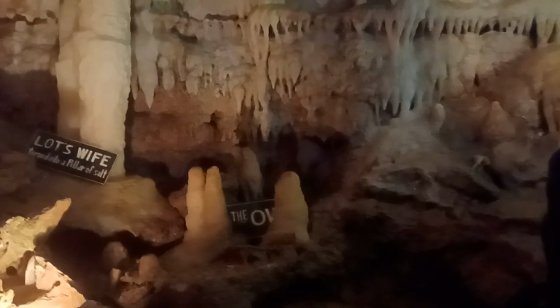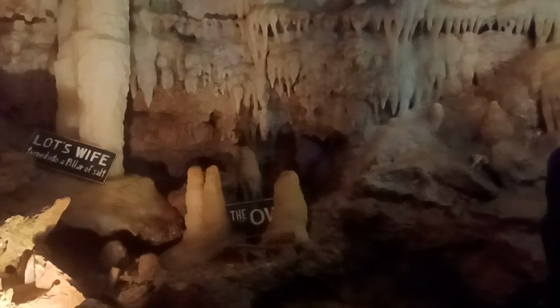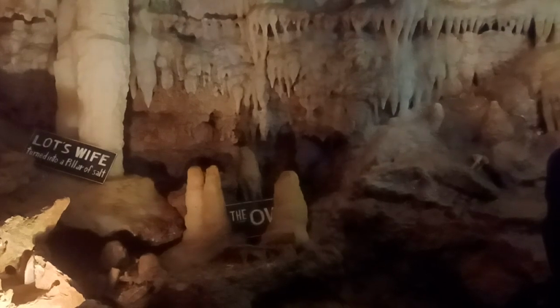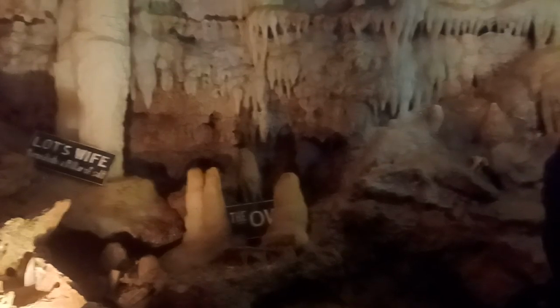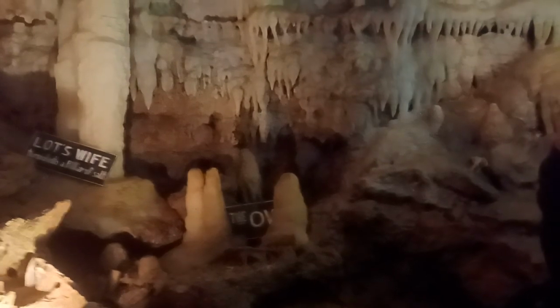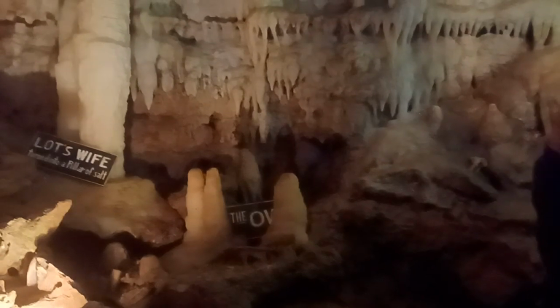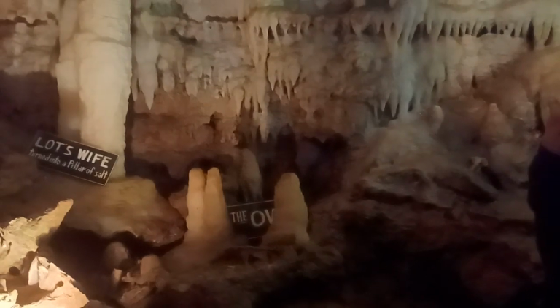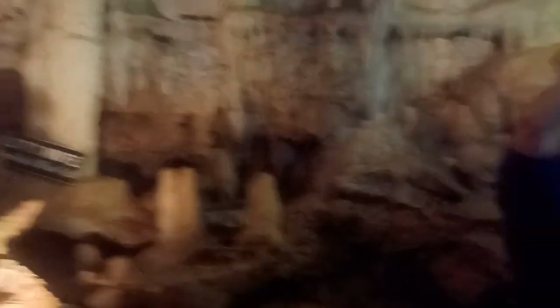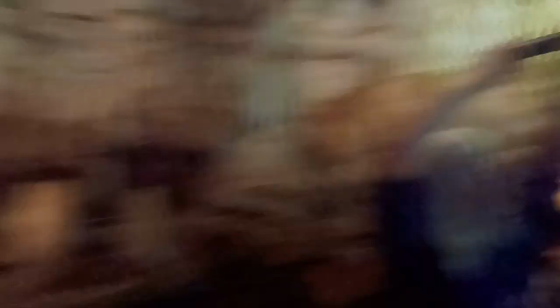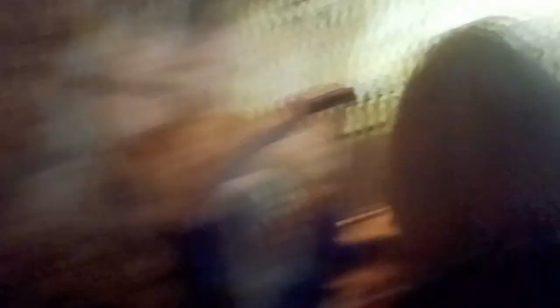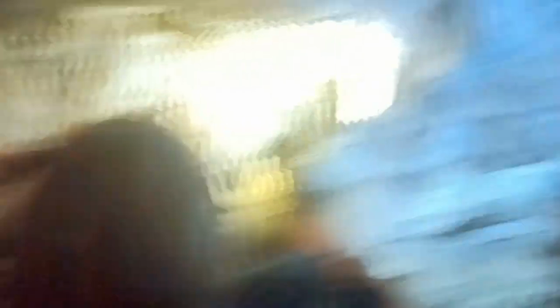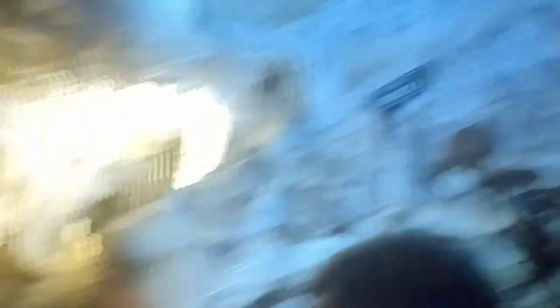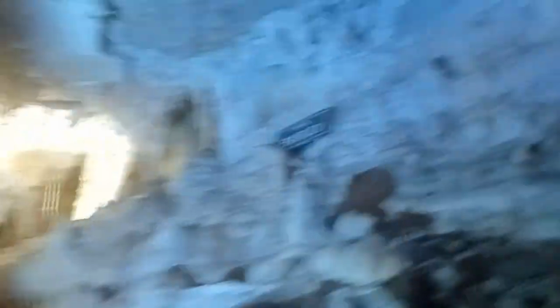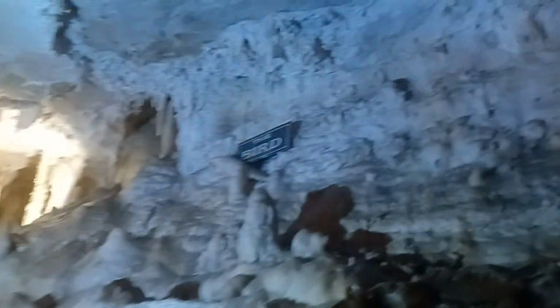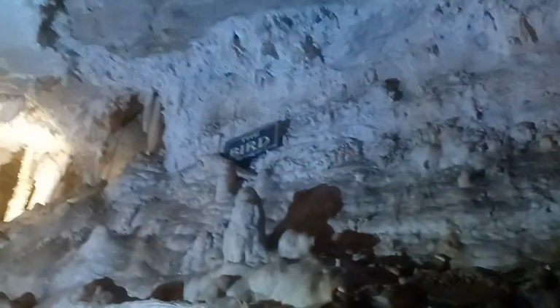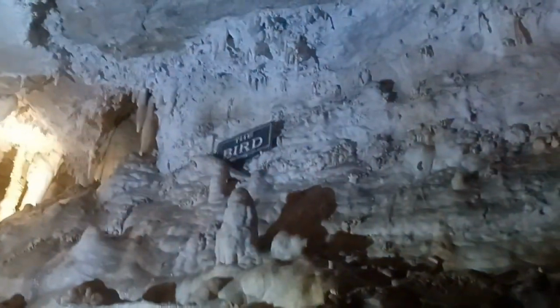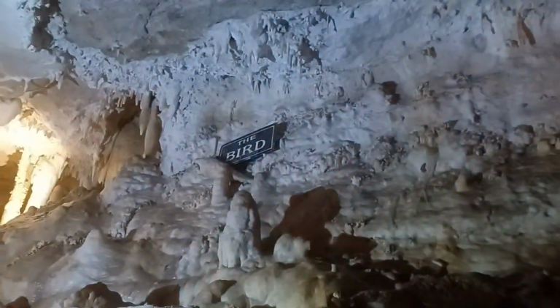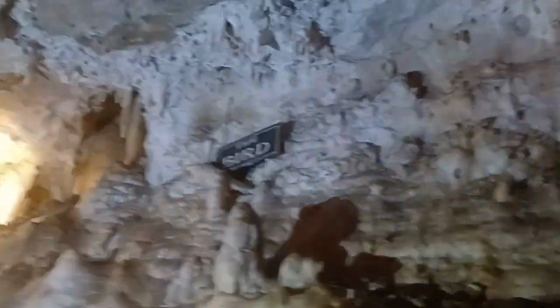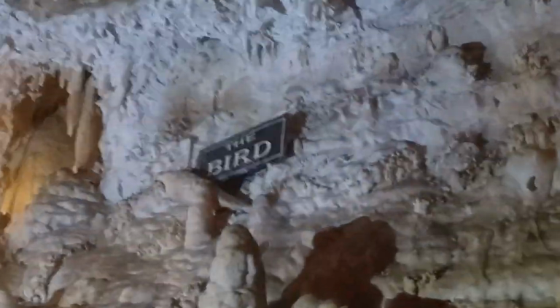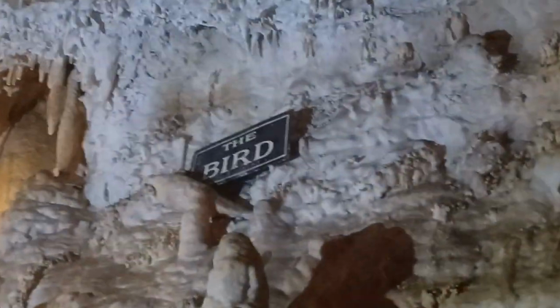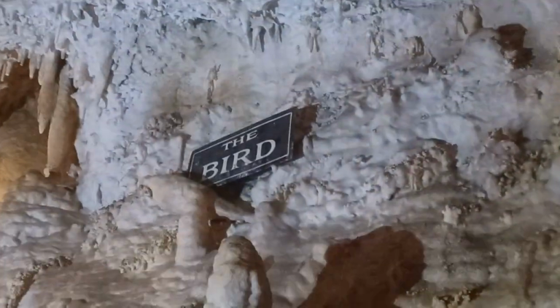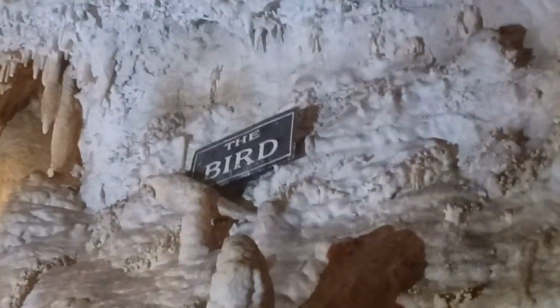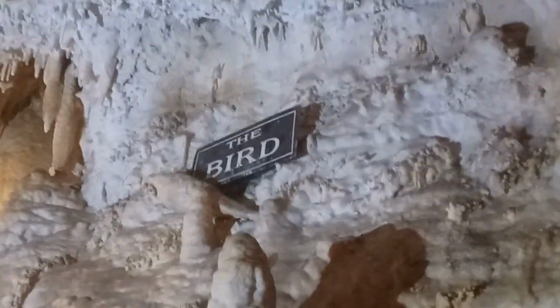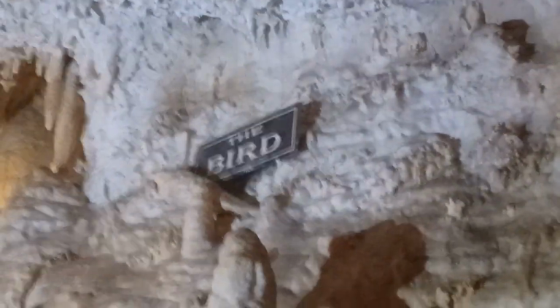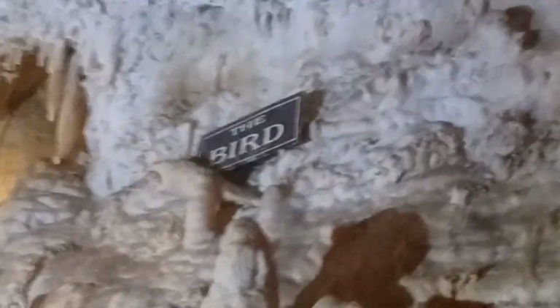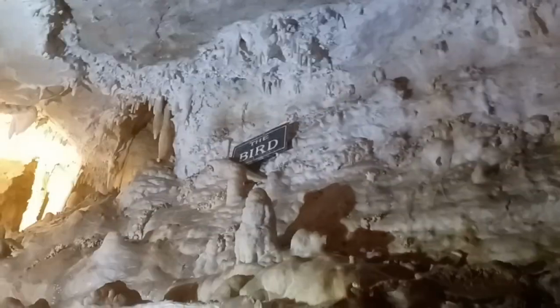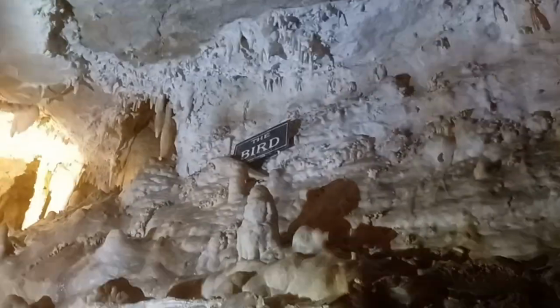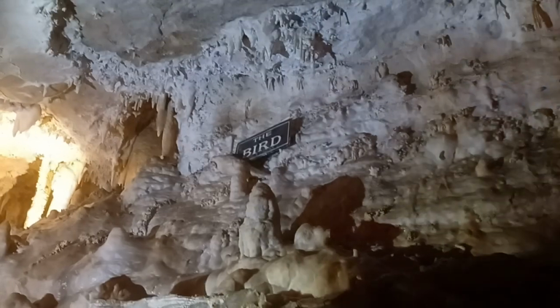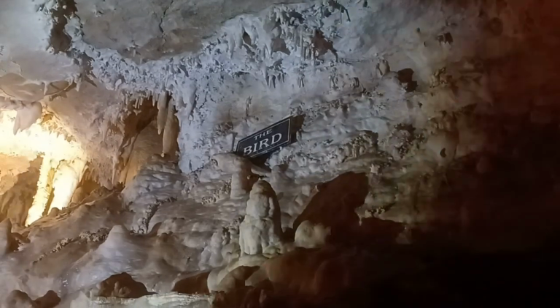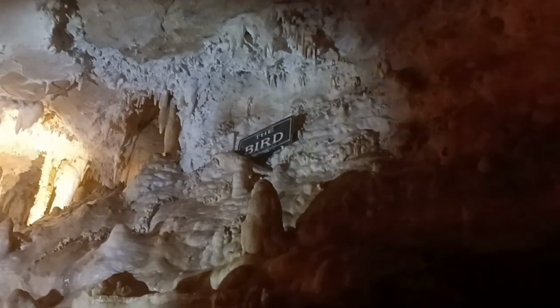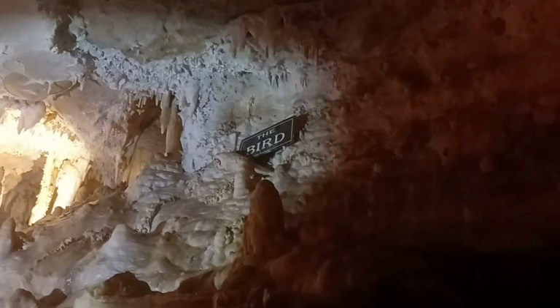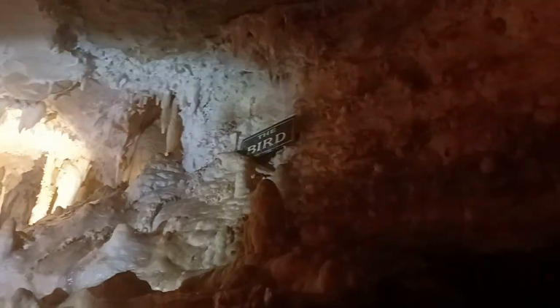The bird is up here and he doesn't have a head. We don't know where it went. But maybe the dragon knows.